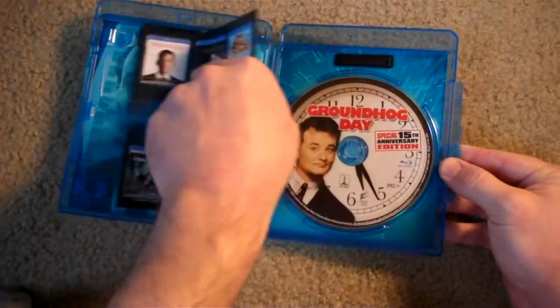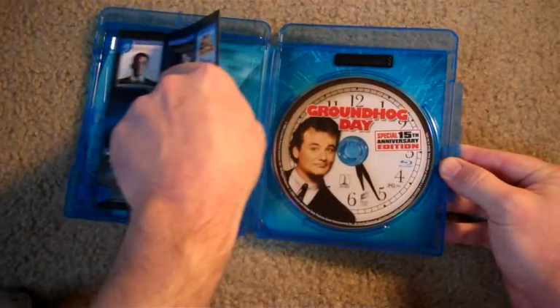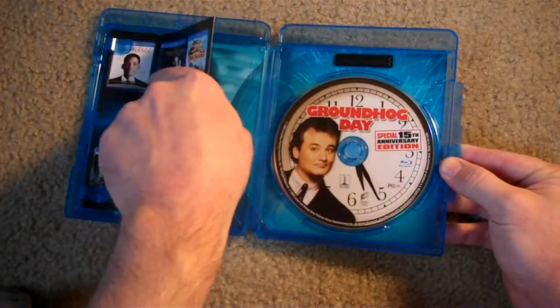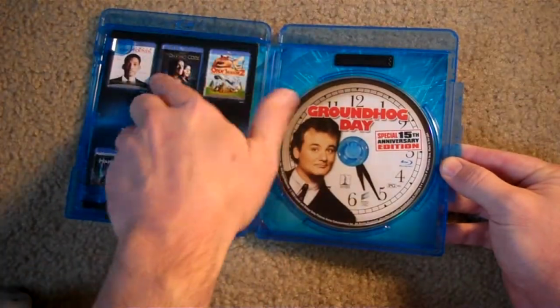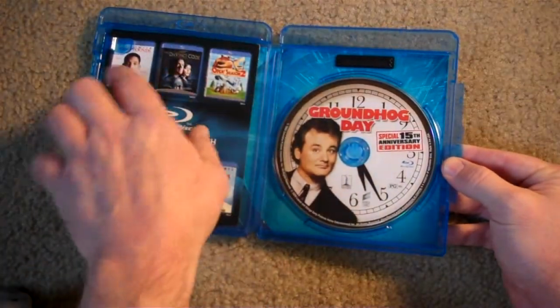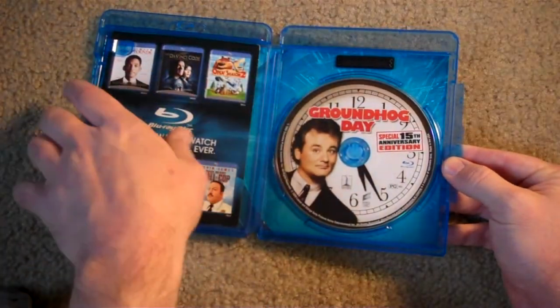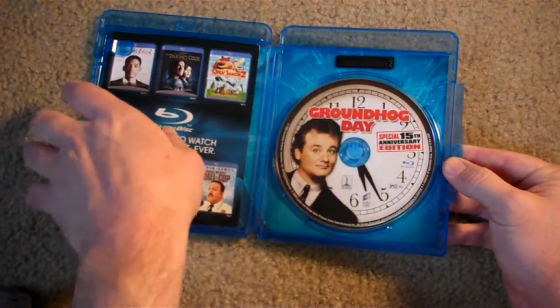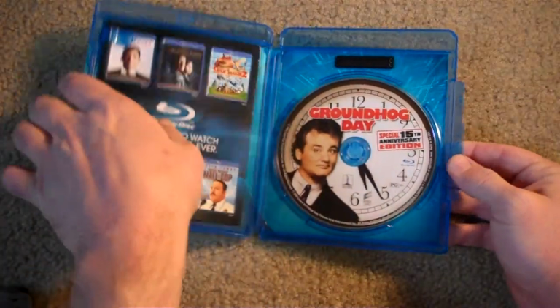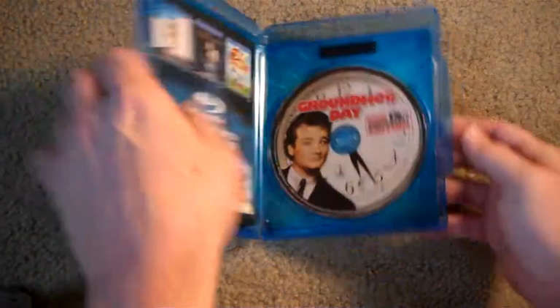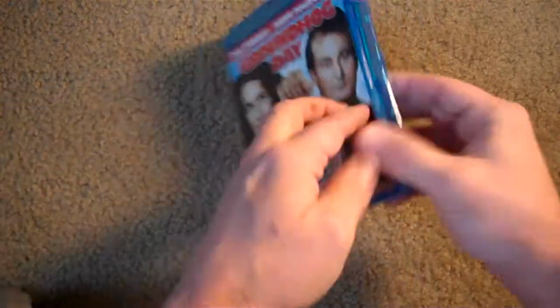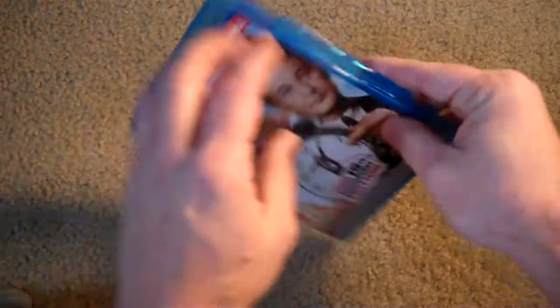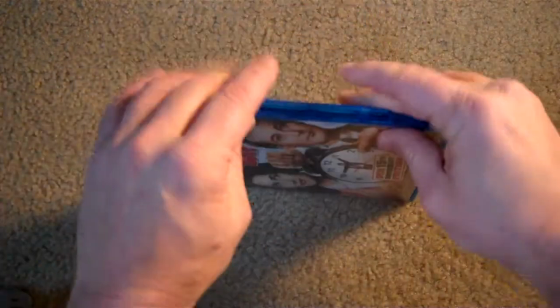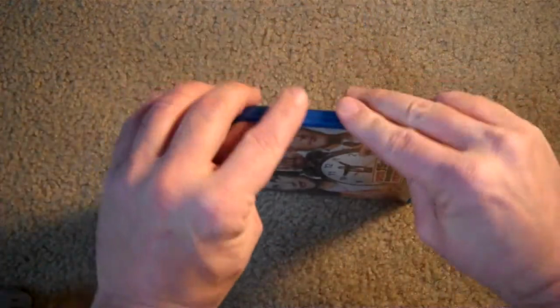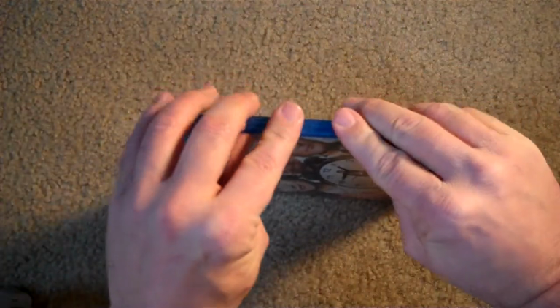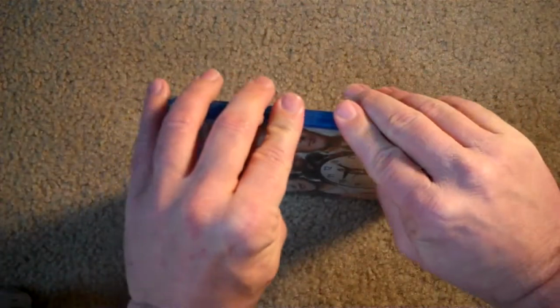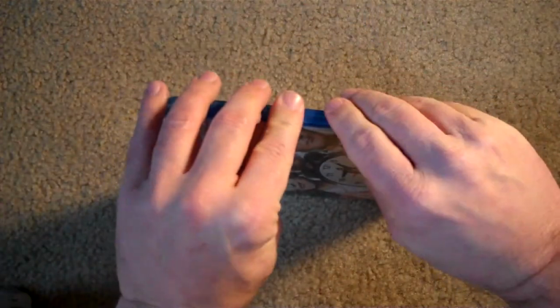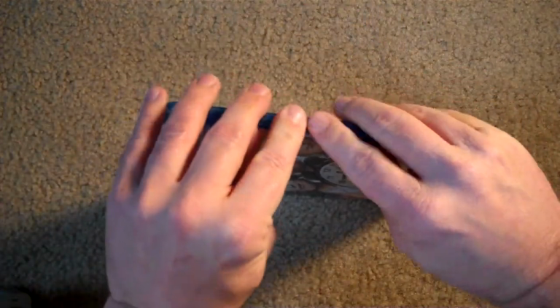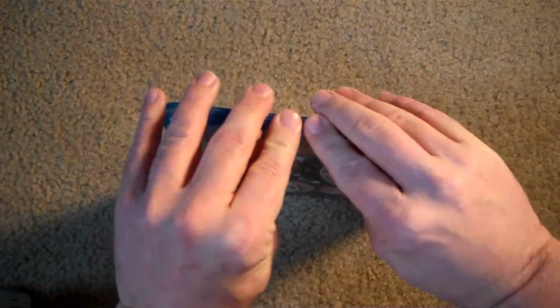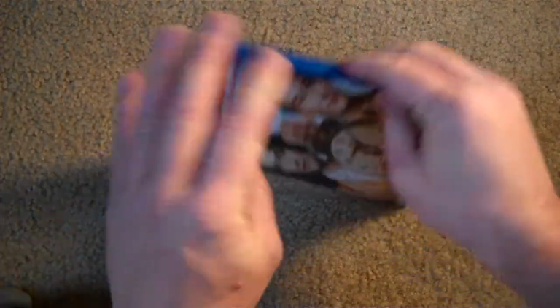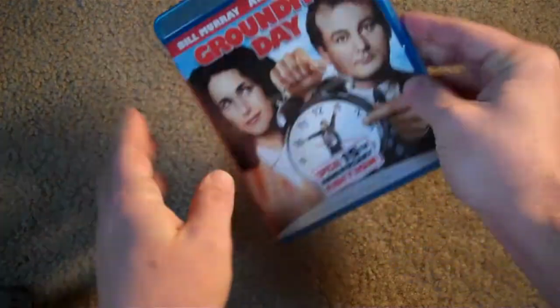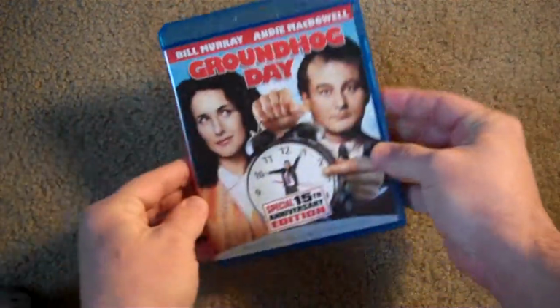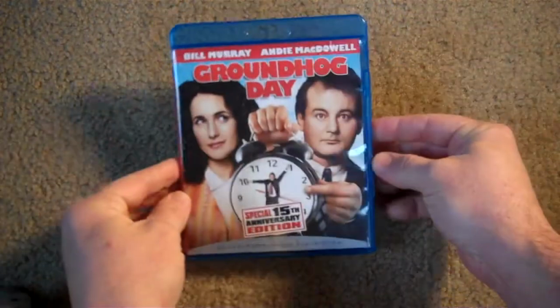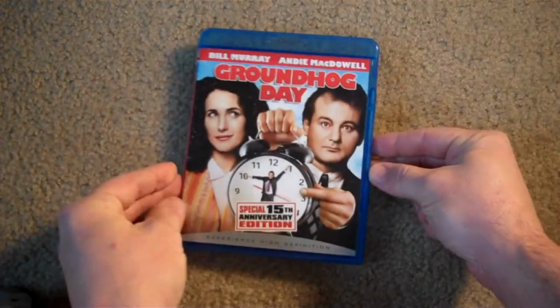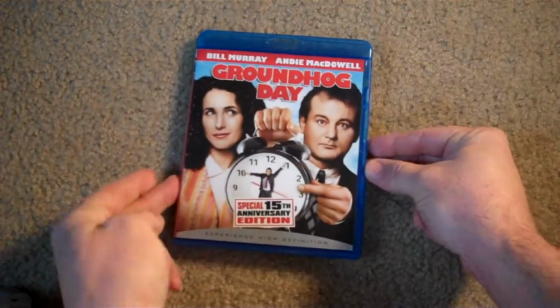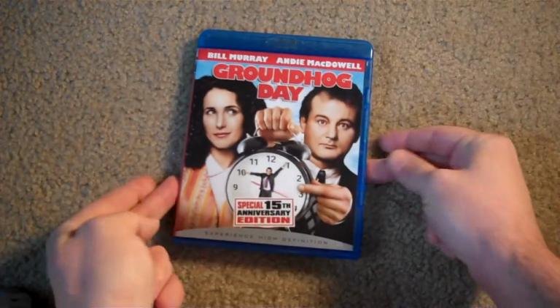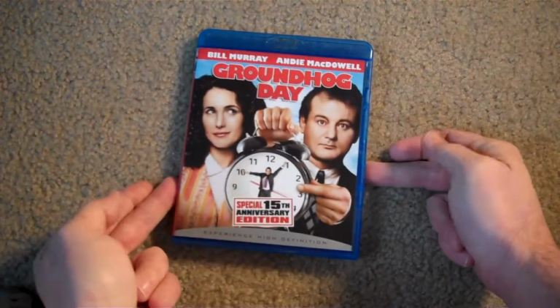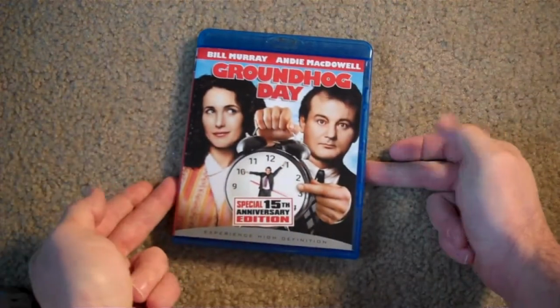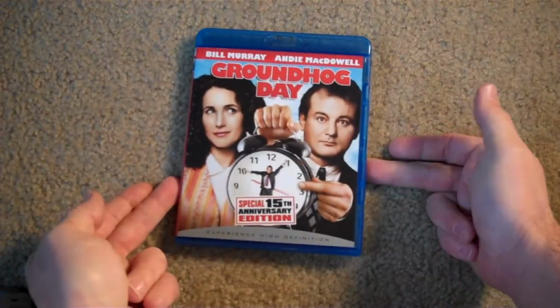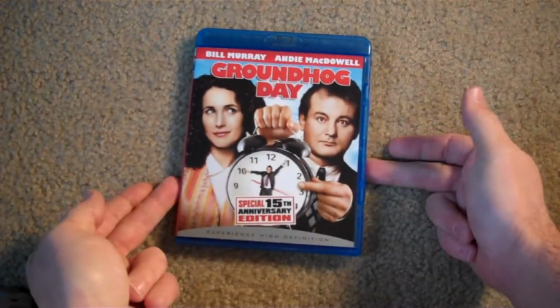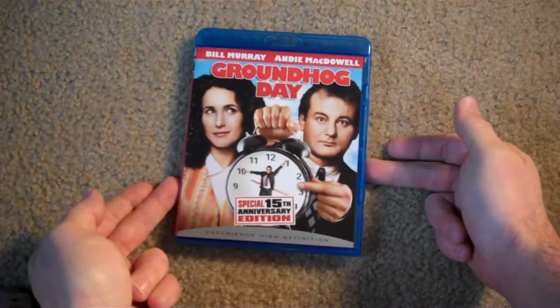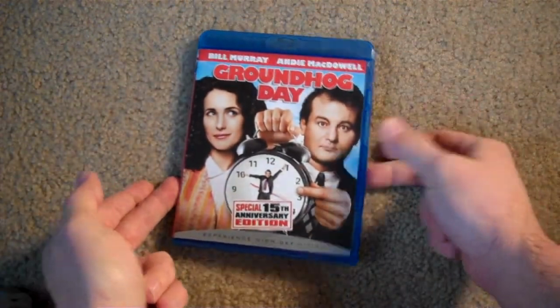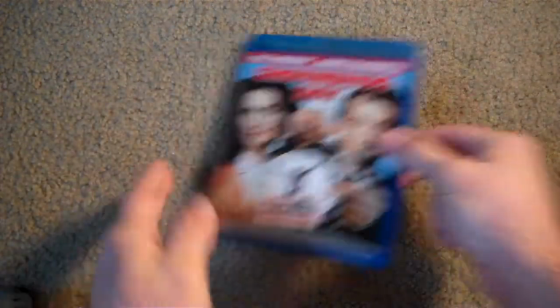Not as much as I was thinking for a special edition or whatever. But still, nonetheless, I'm glad to have this on Blu-ray.